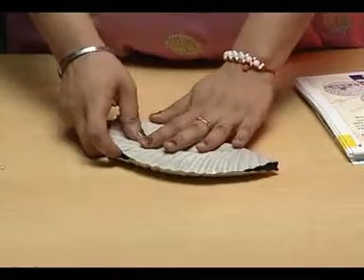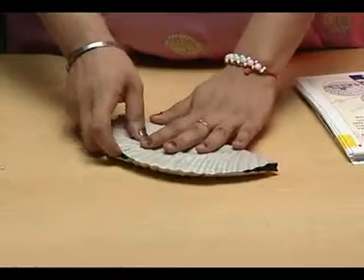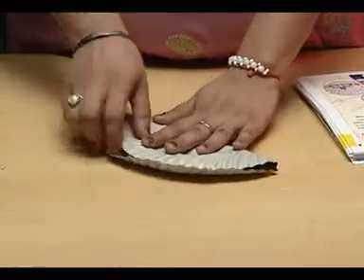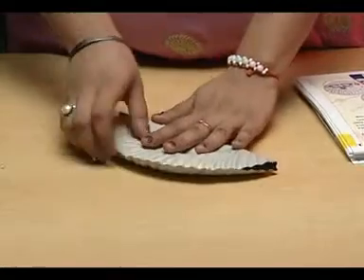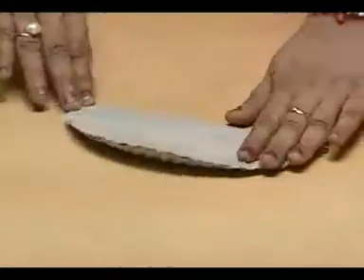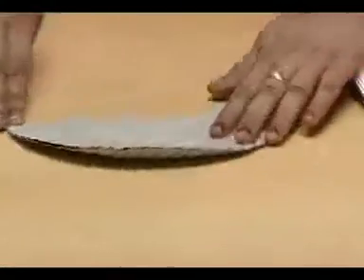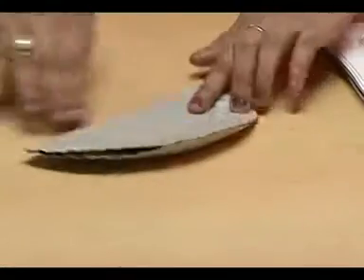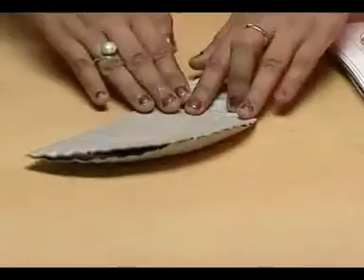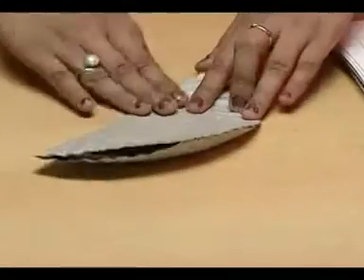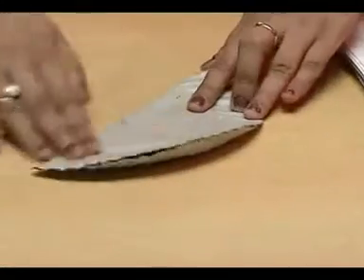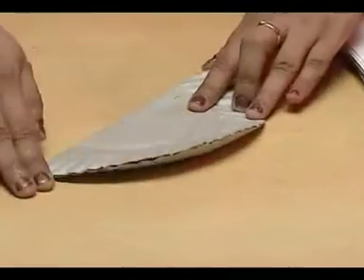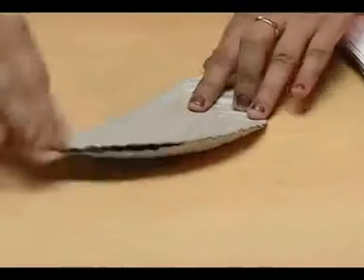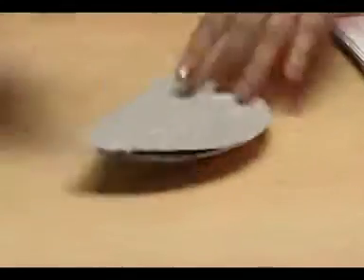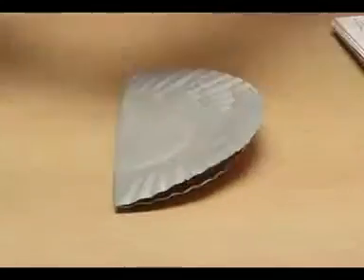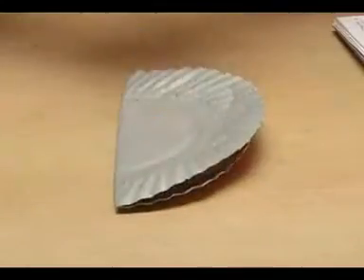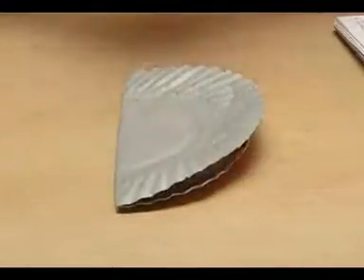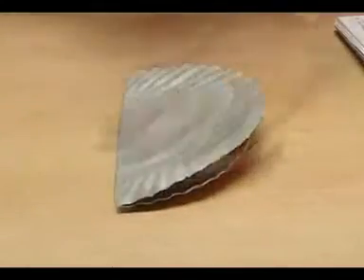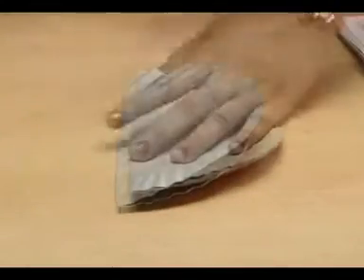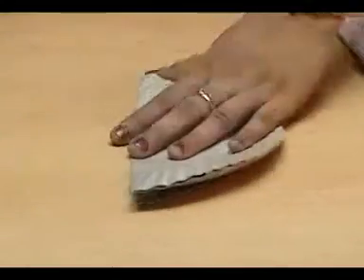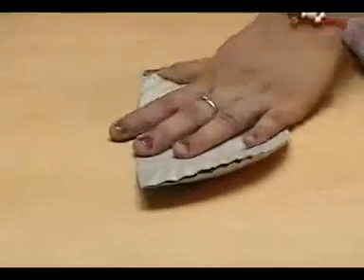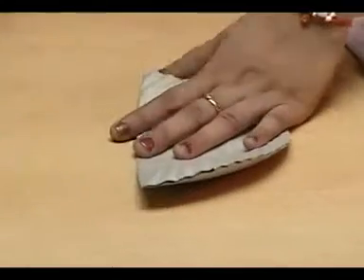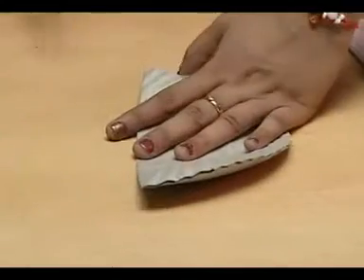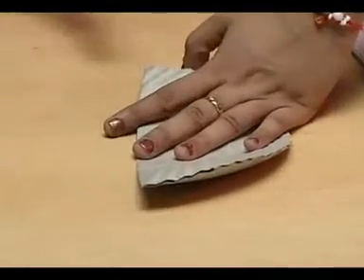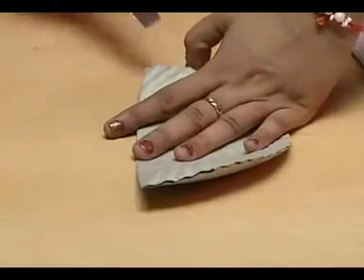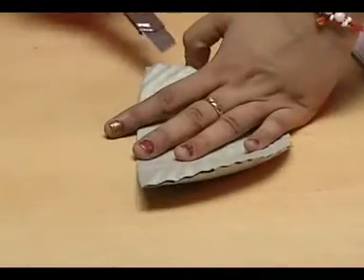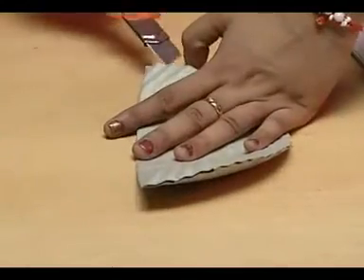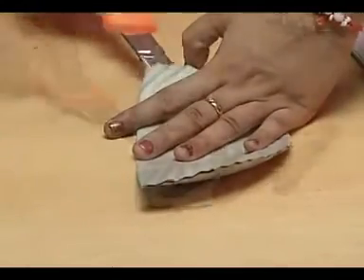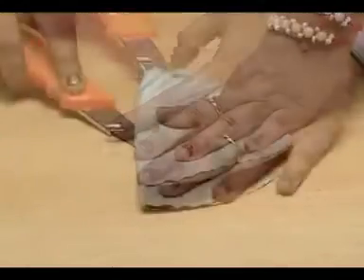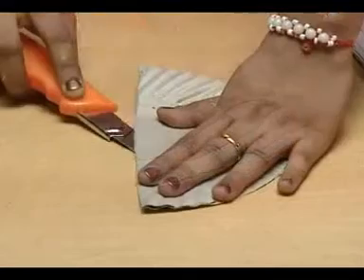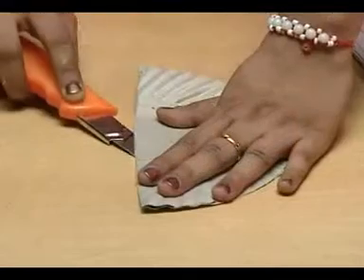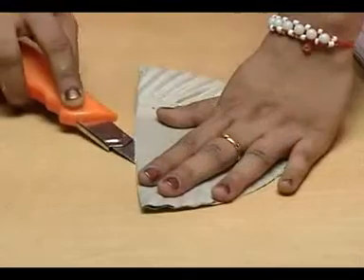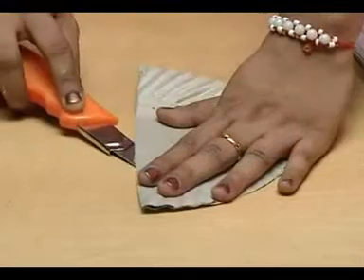First, fold the paper plate exactly in half. Now cut it.